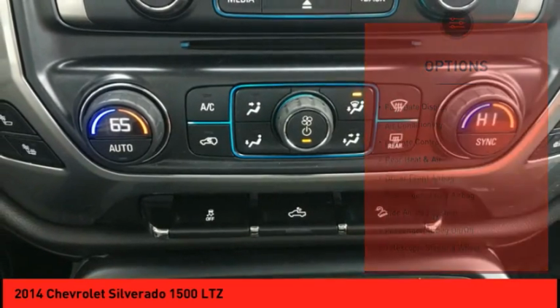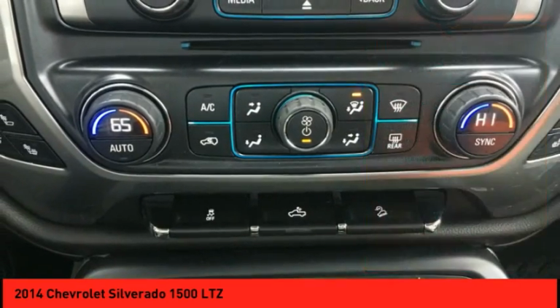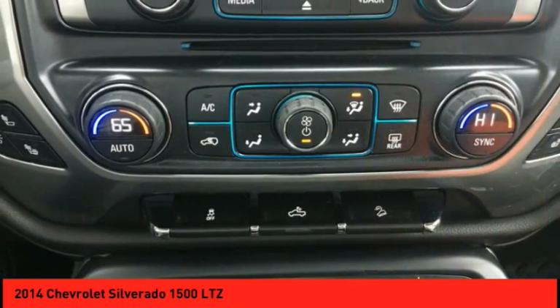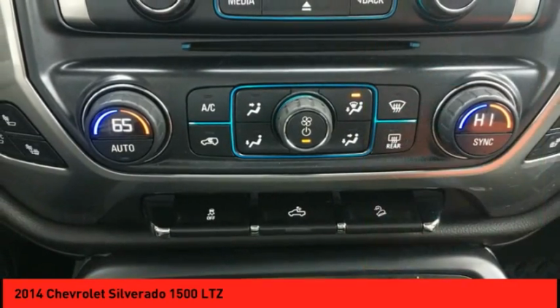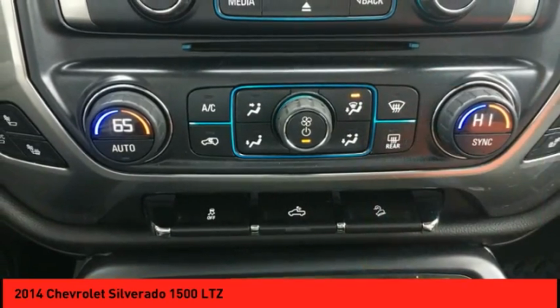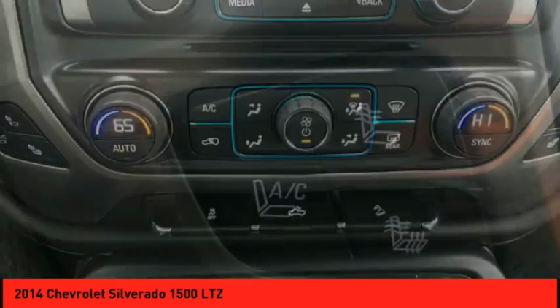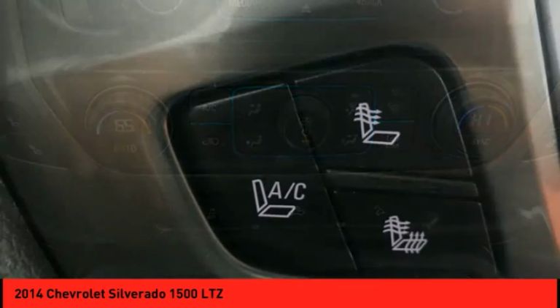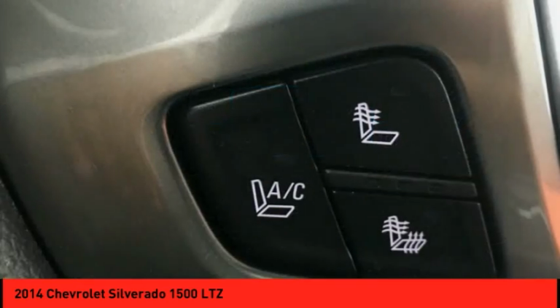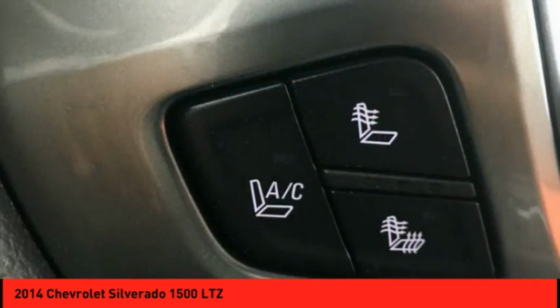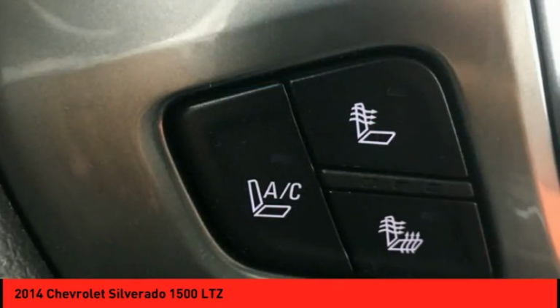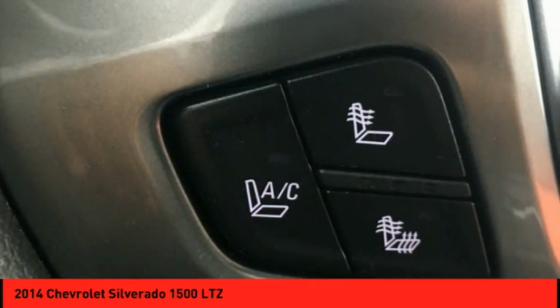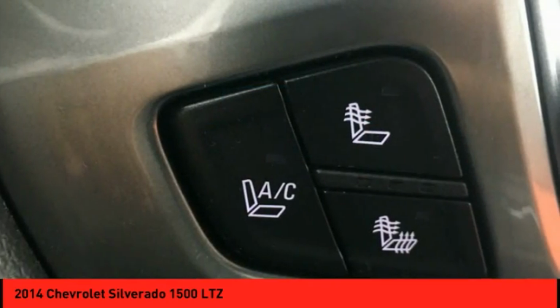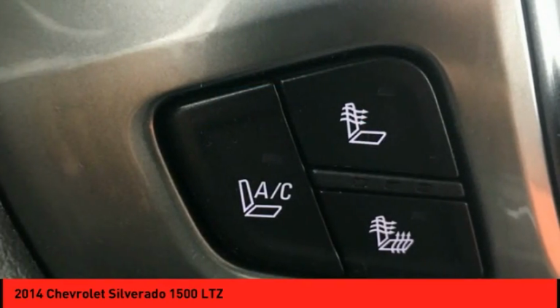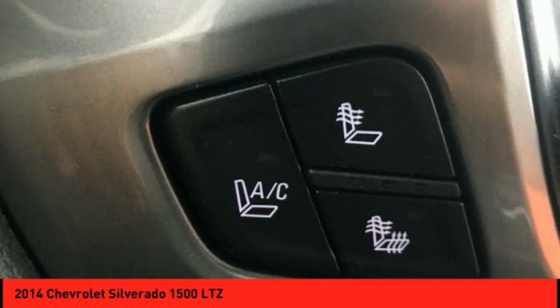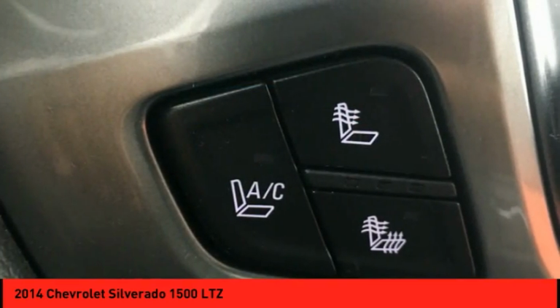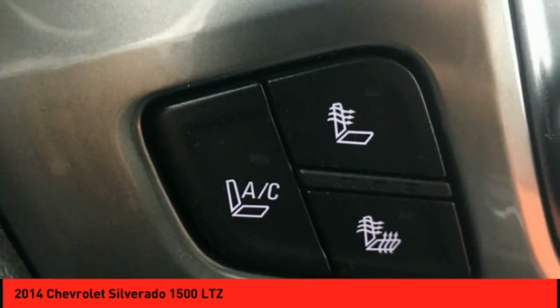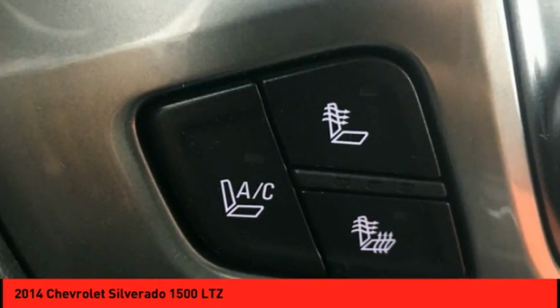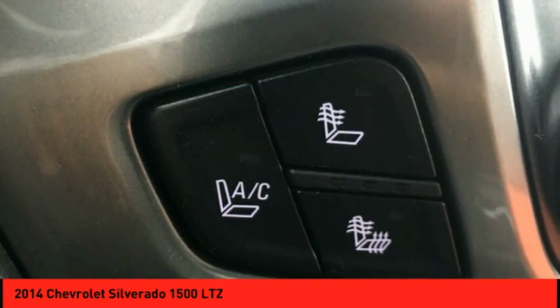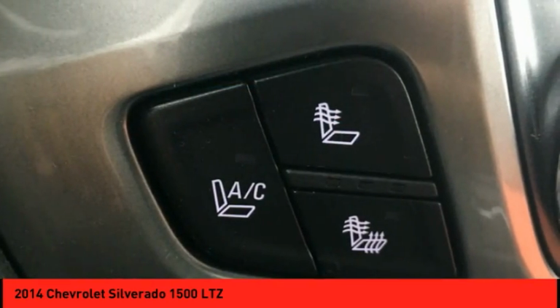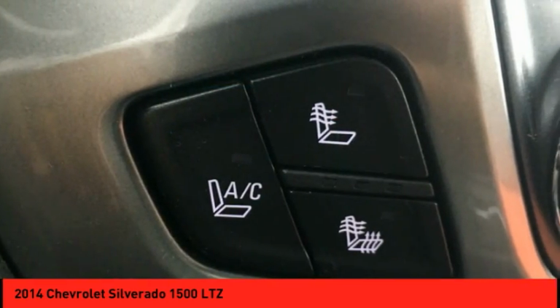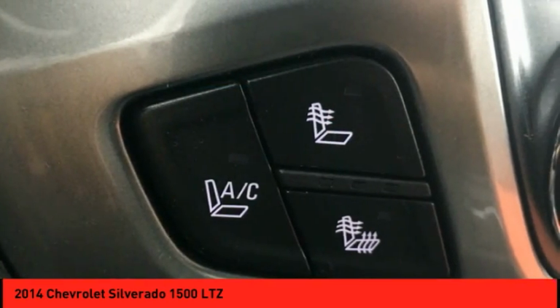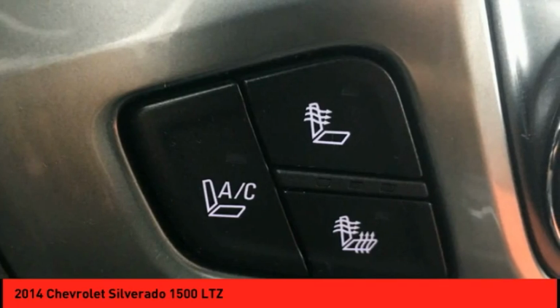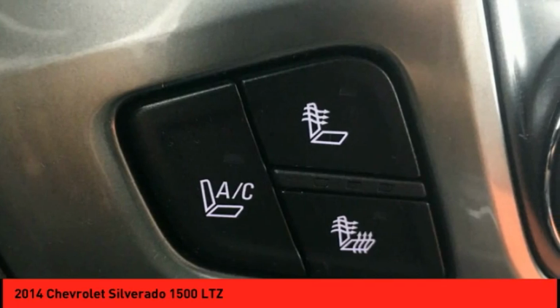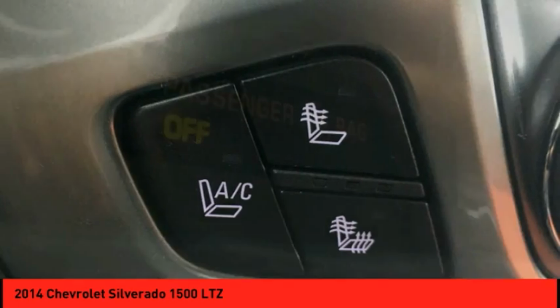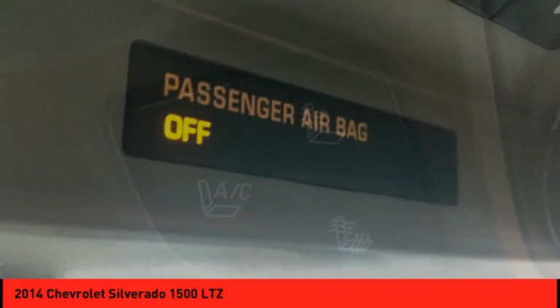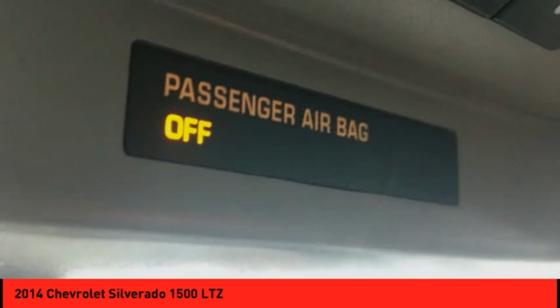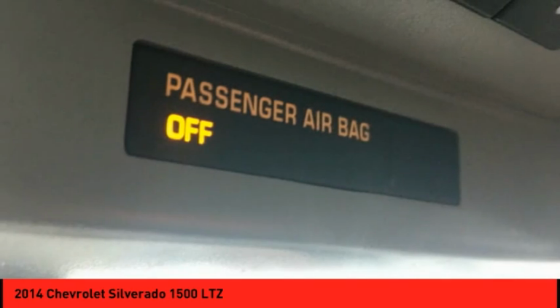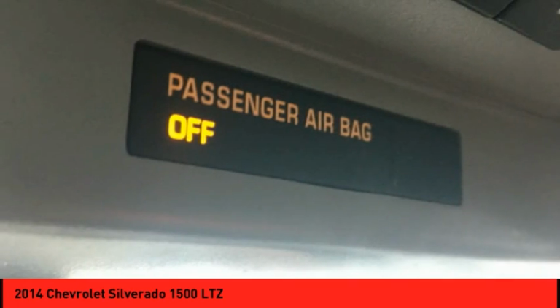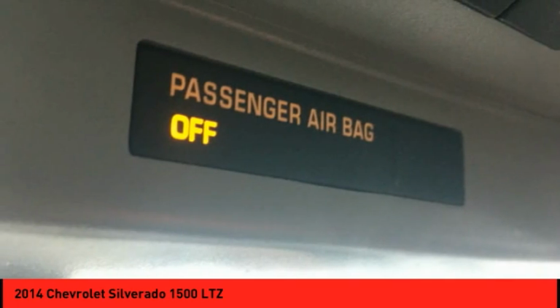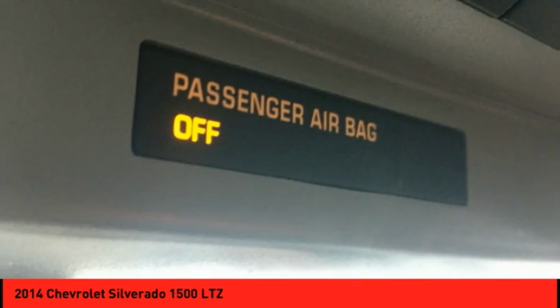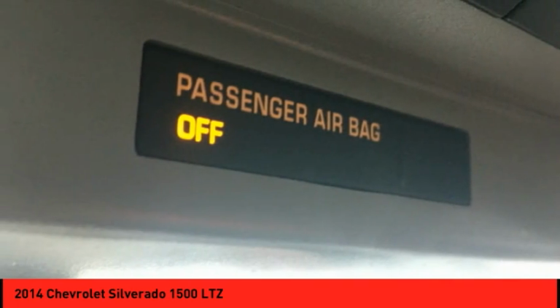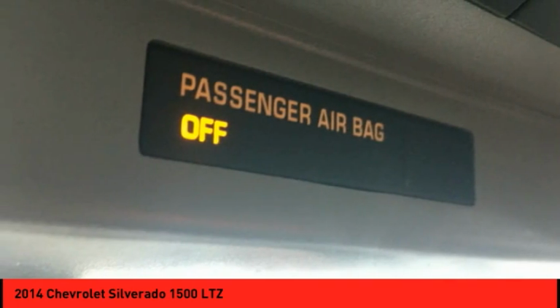Additional features include rear window wiper, backup camera, heated seats, and Sirius satellite radio.